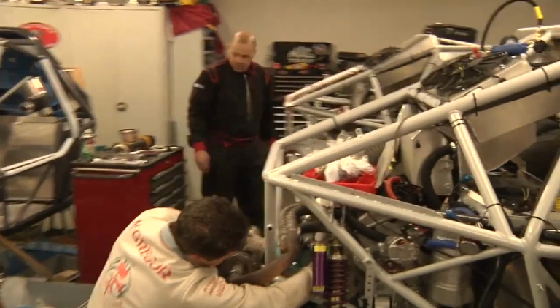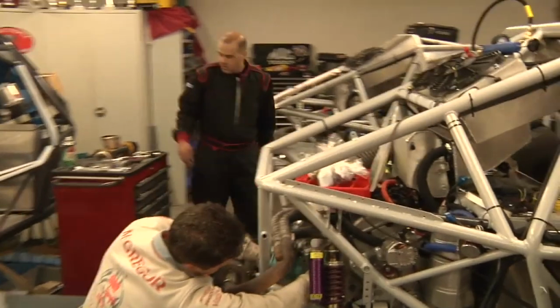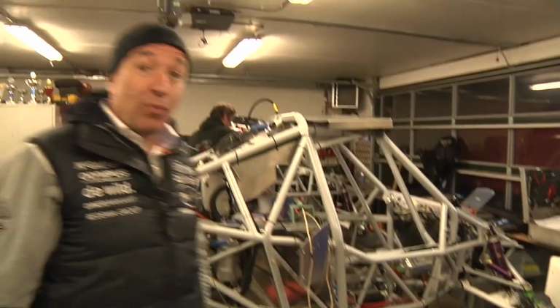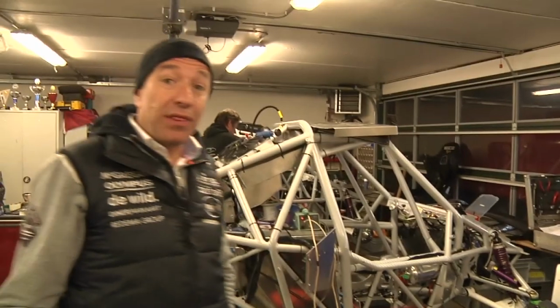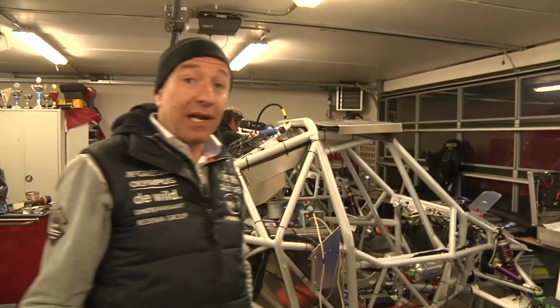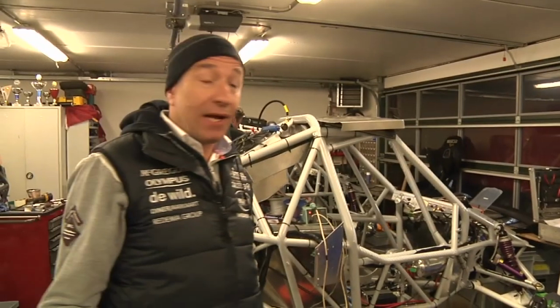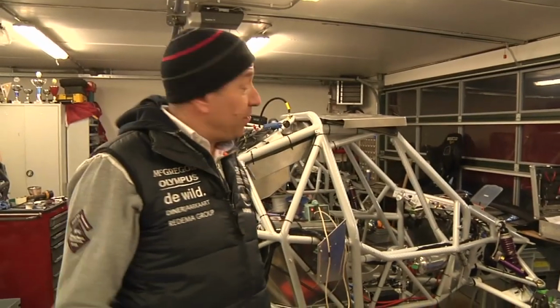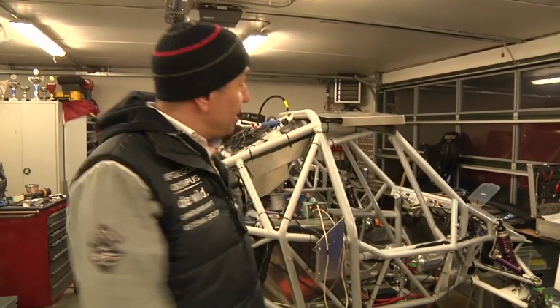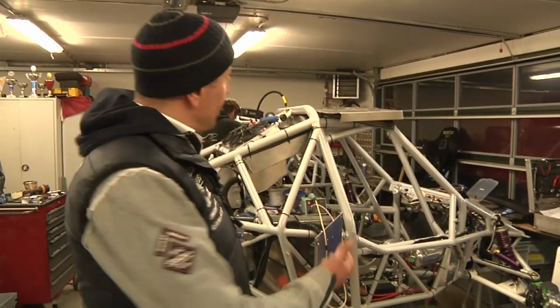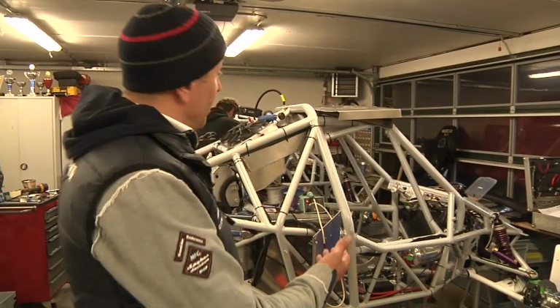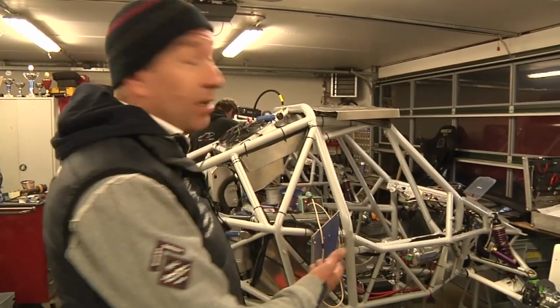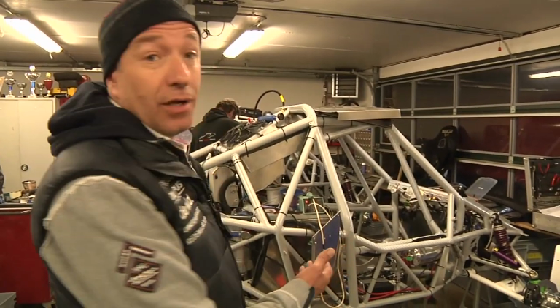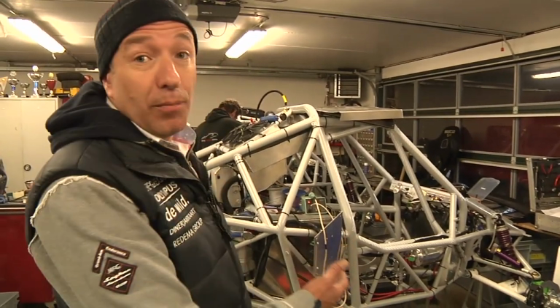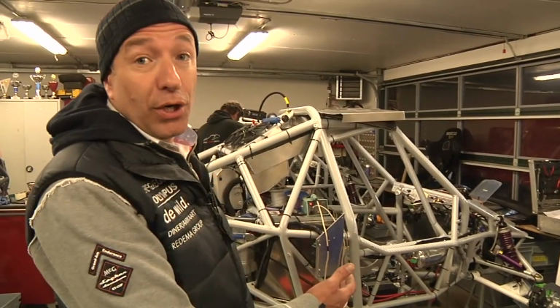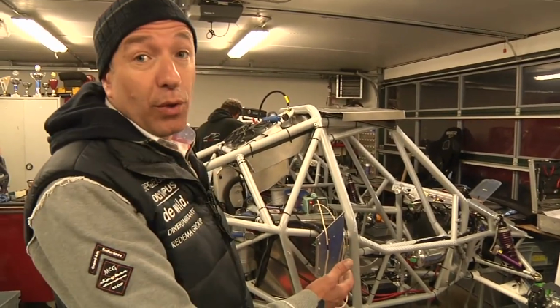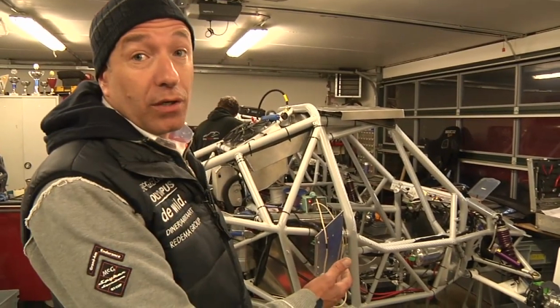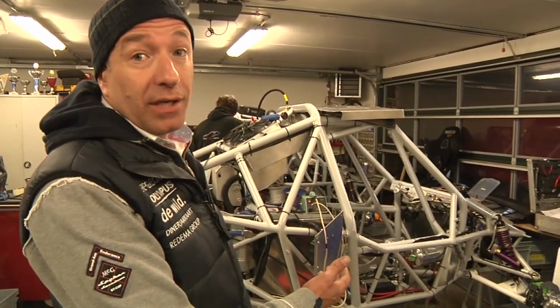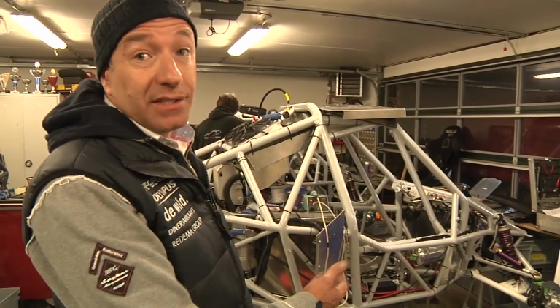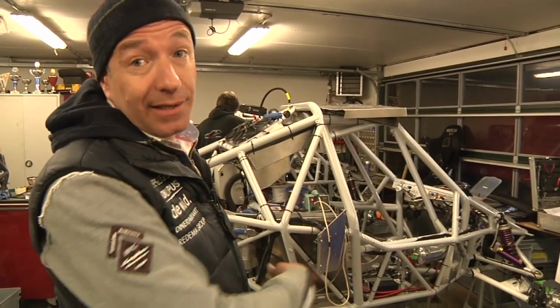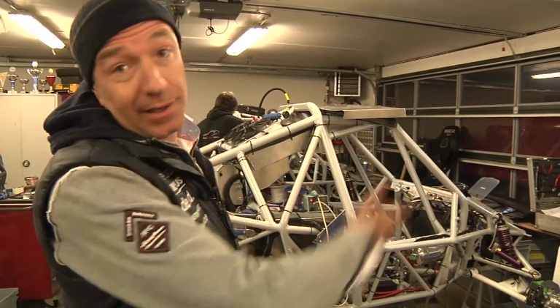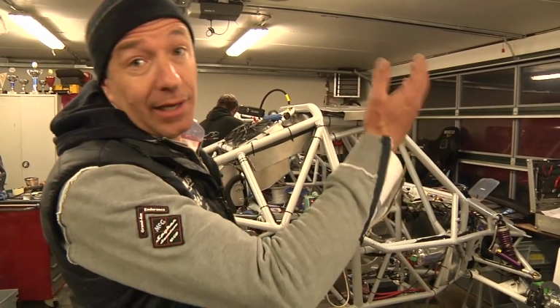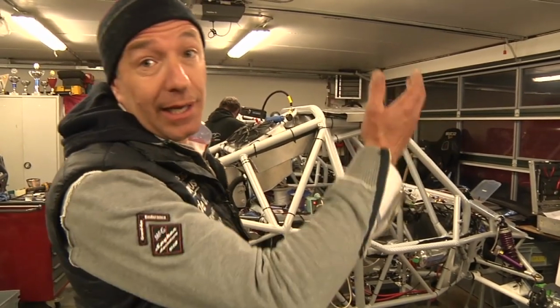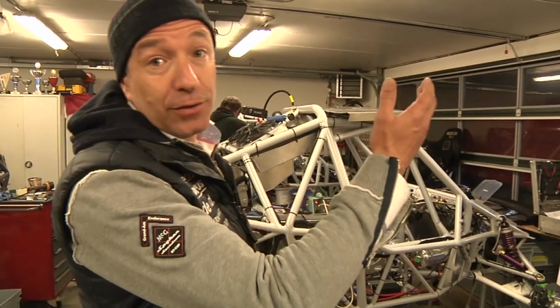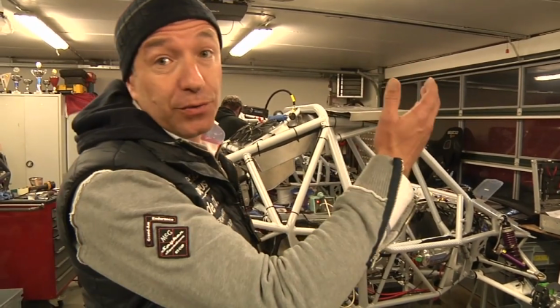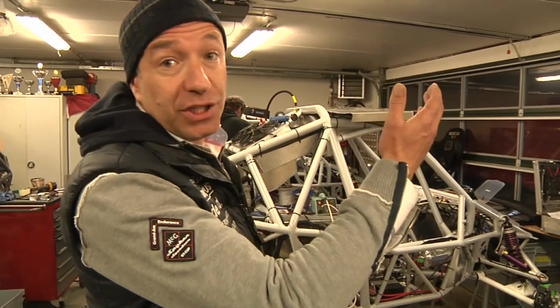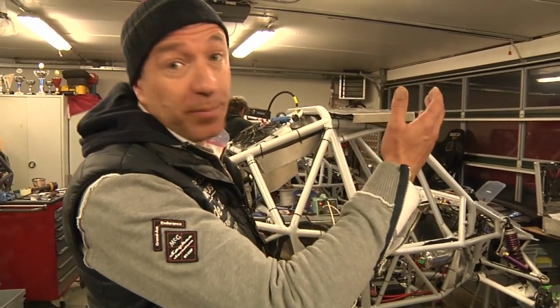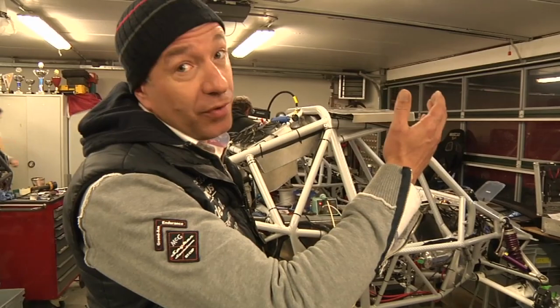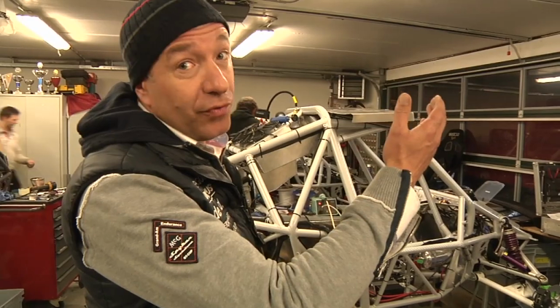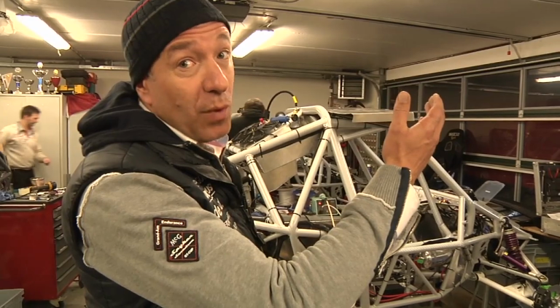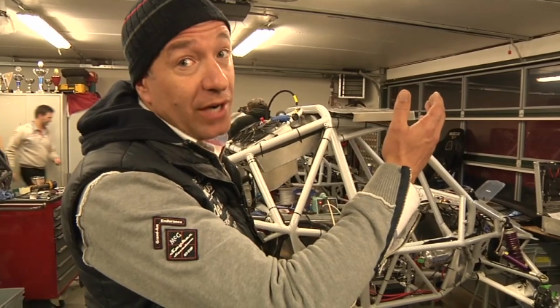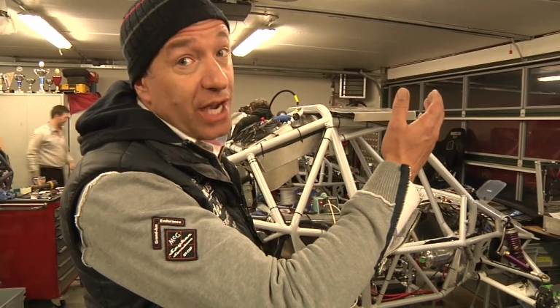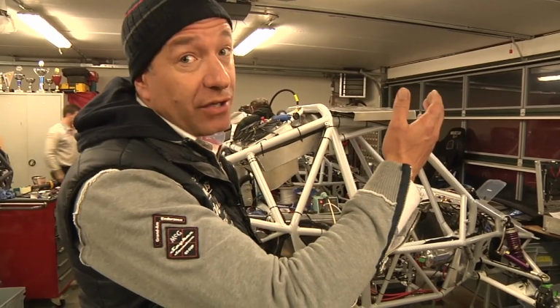Only one thing left is the bodywork on it, and then on to the ship to Buenos Aires.